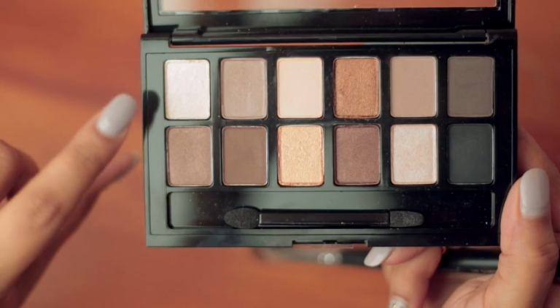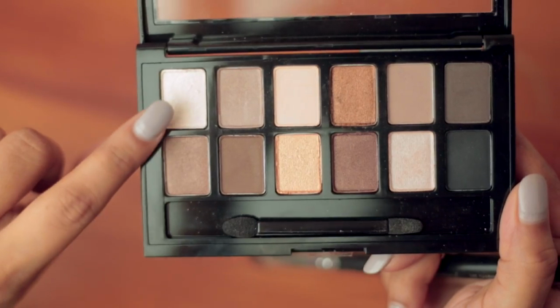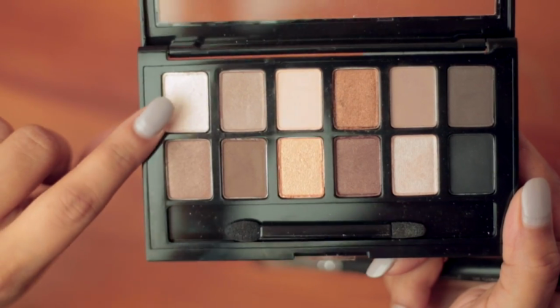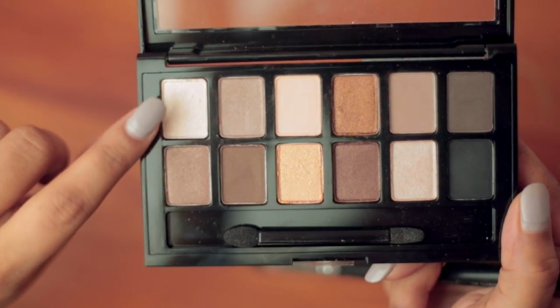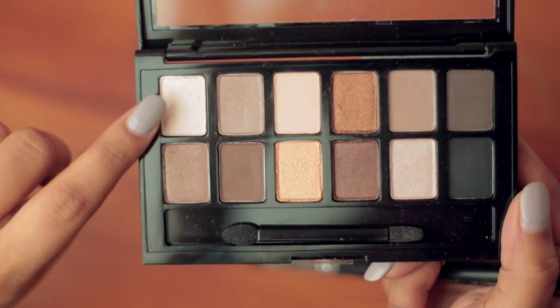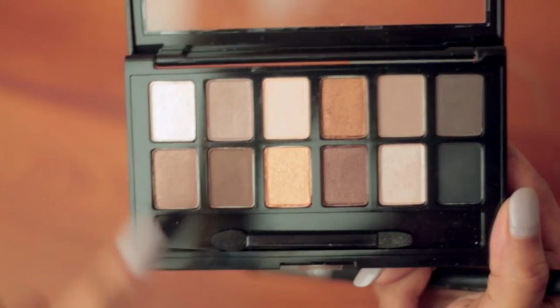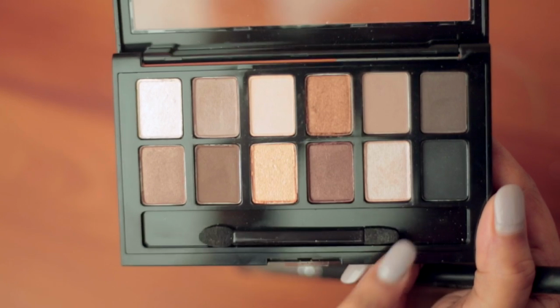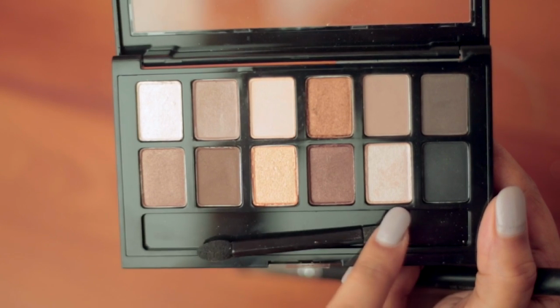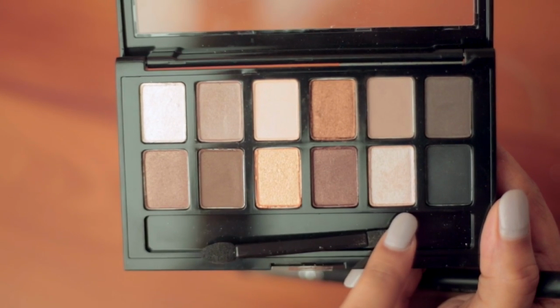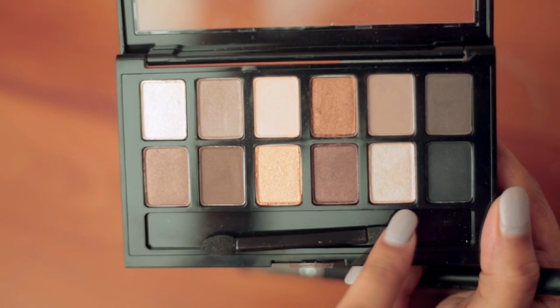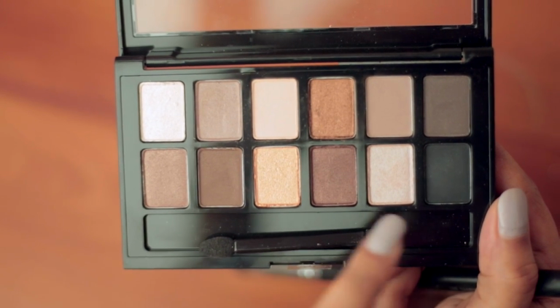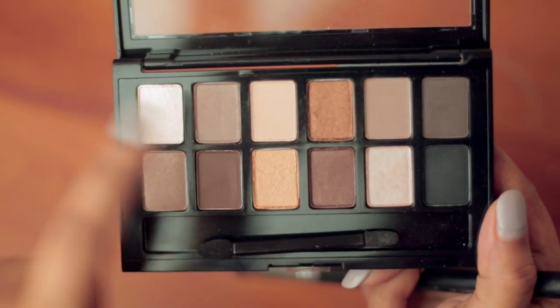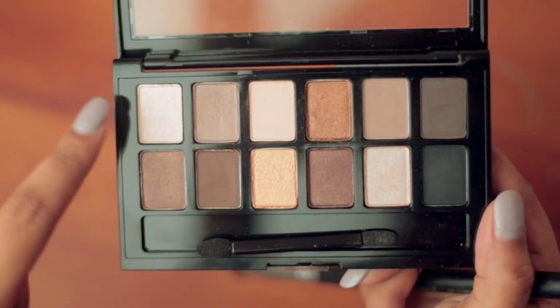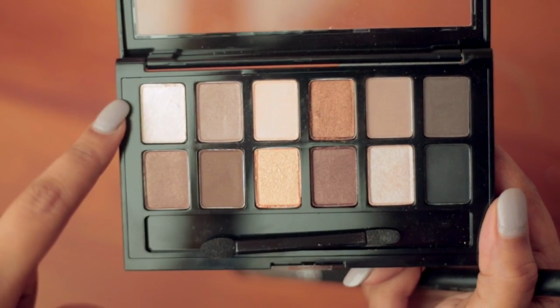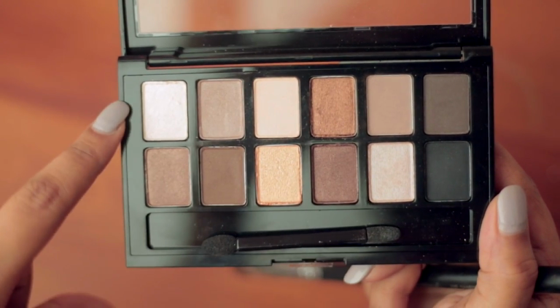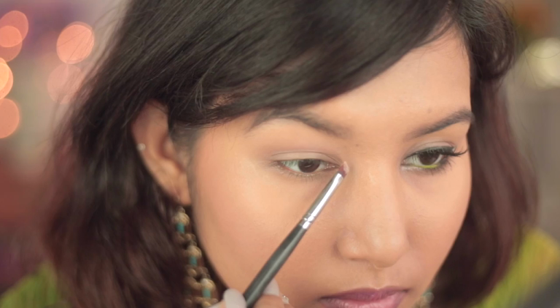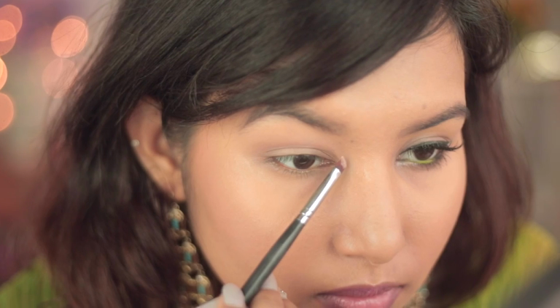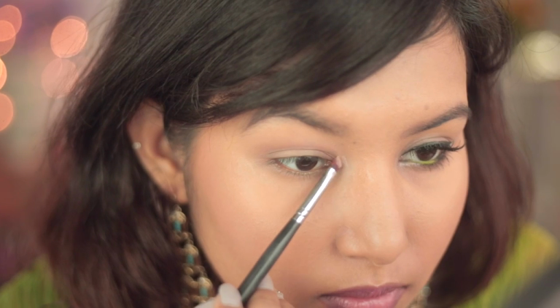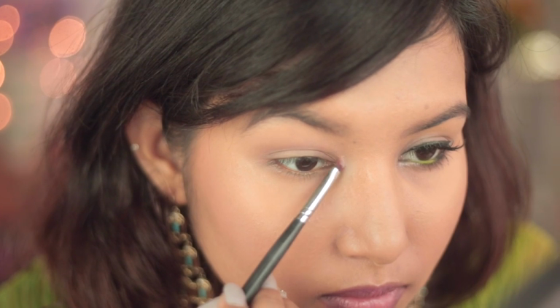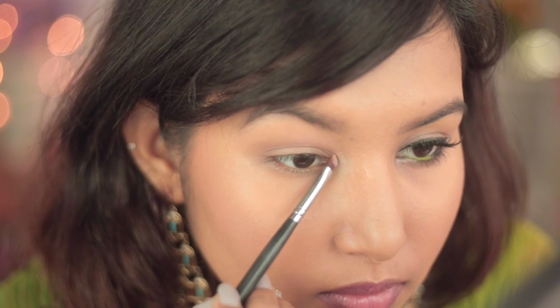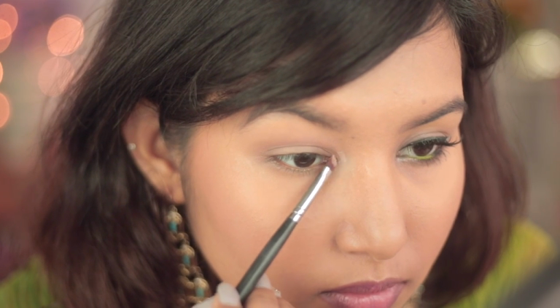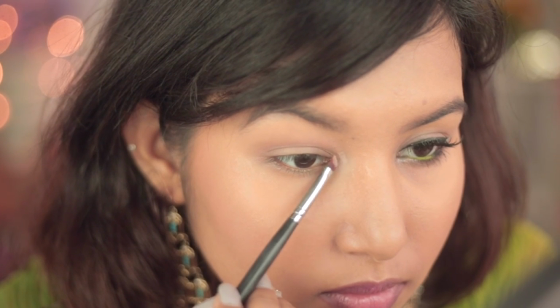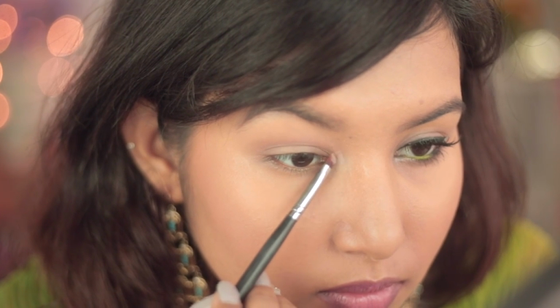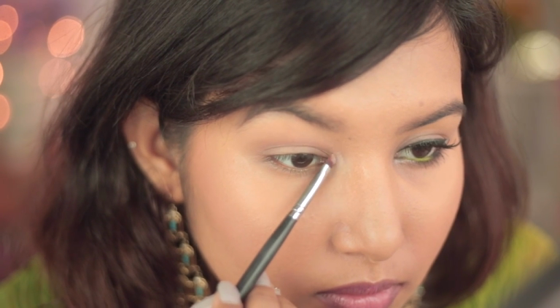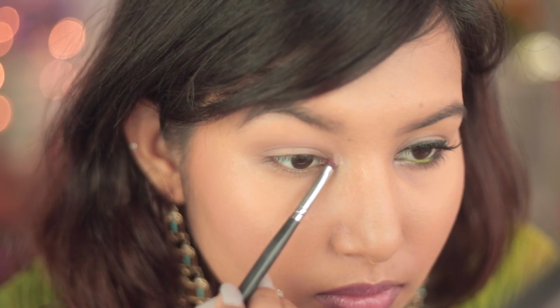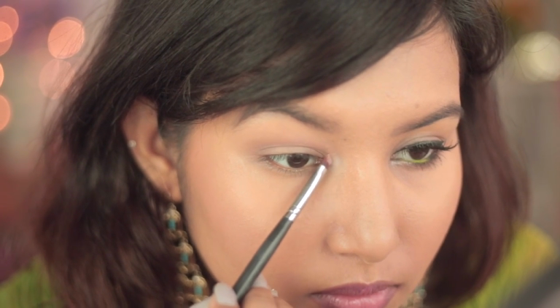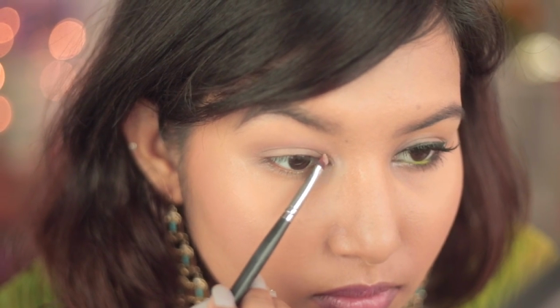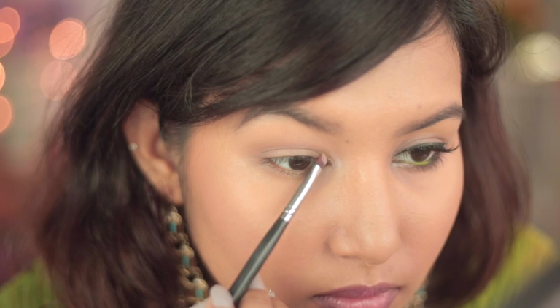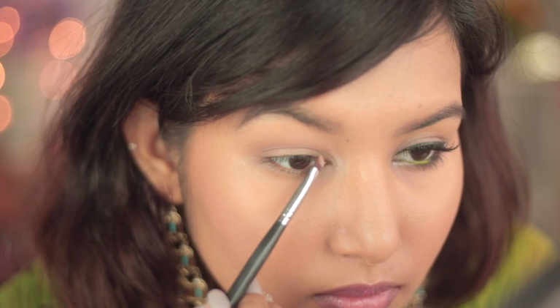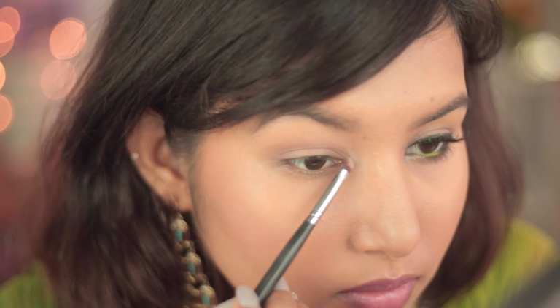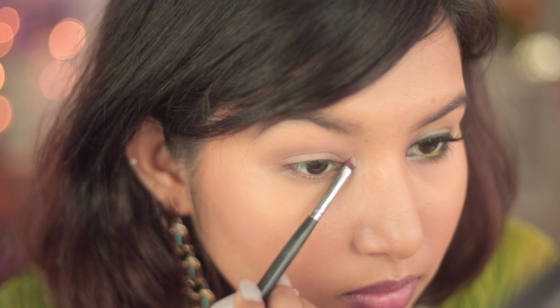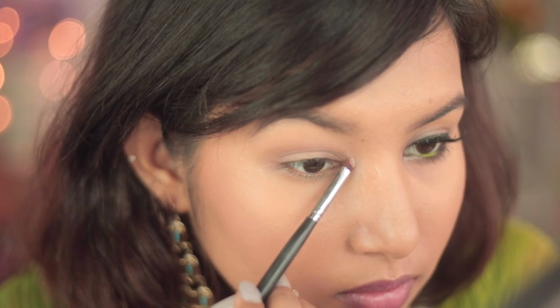Next I'll be using this frosty white color and this champagne color towards my inner corners, and I'll be using a tiny brush for placing it over there.